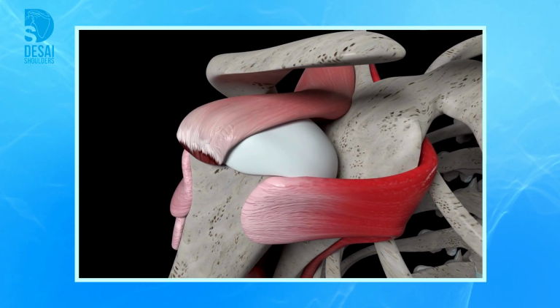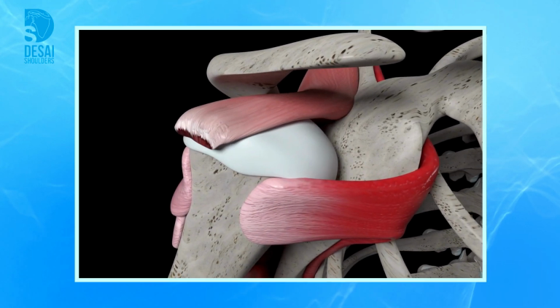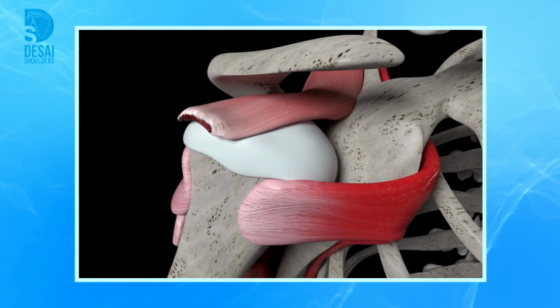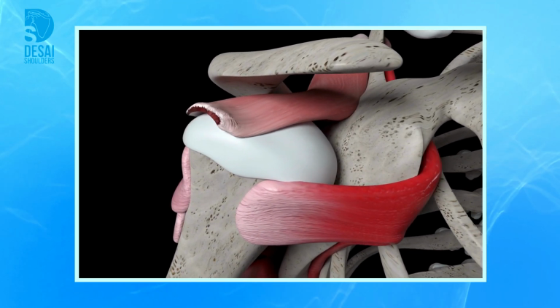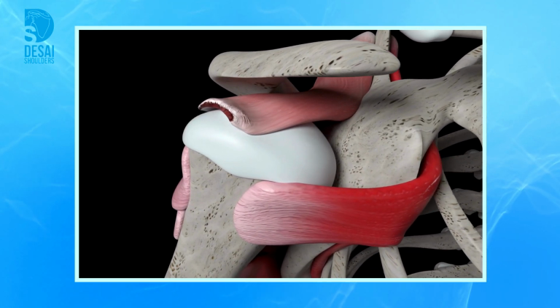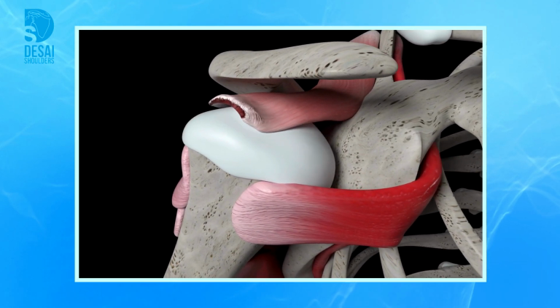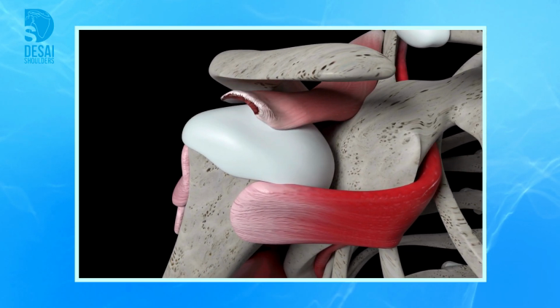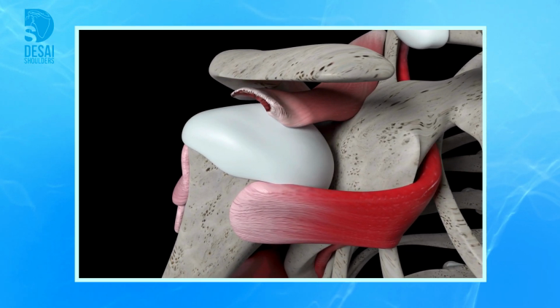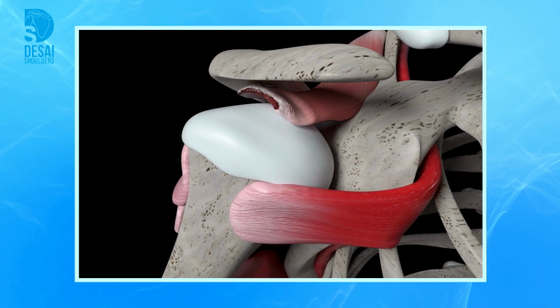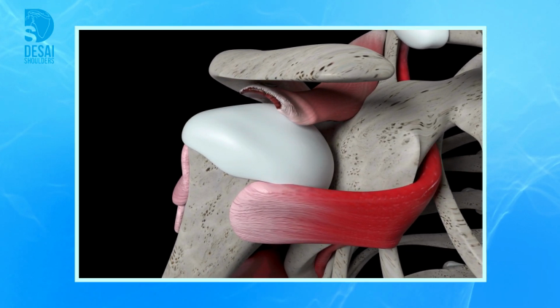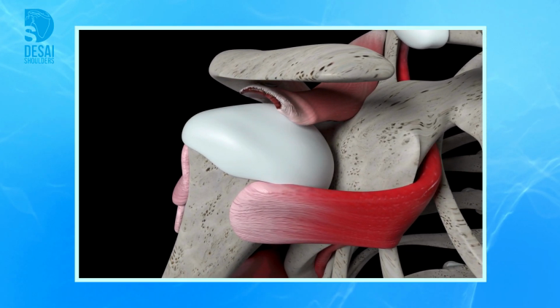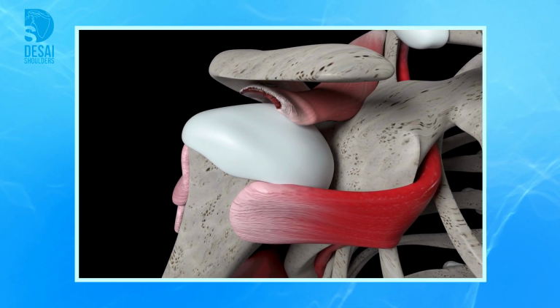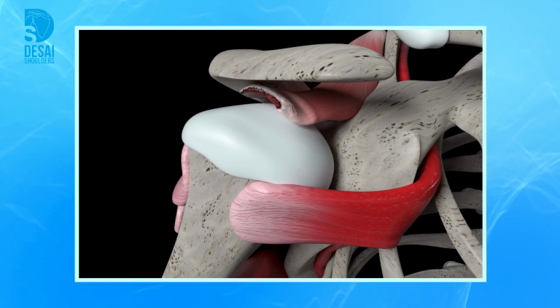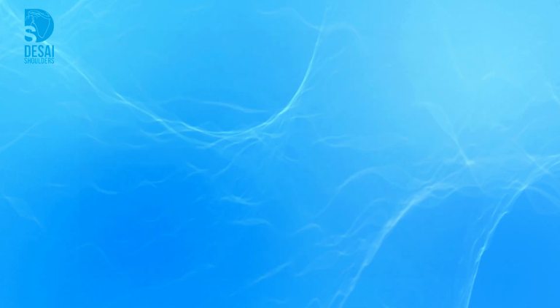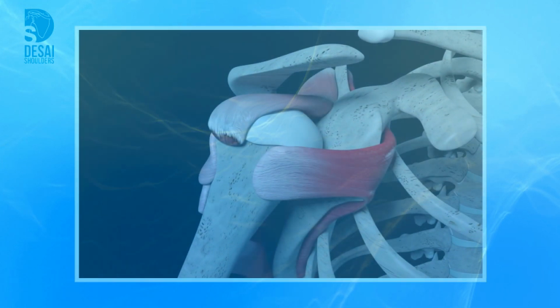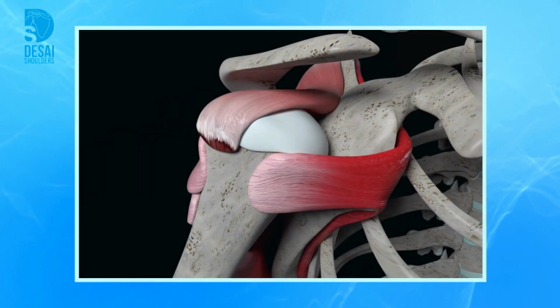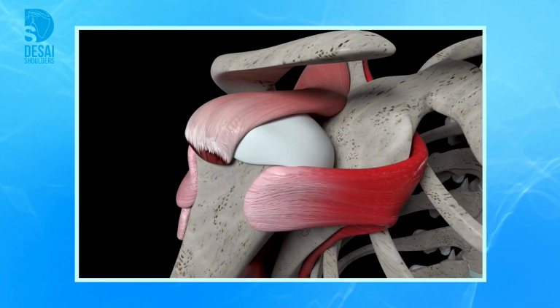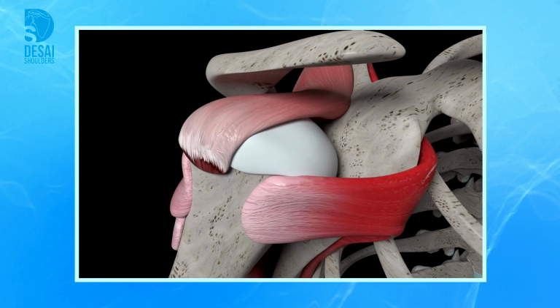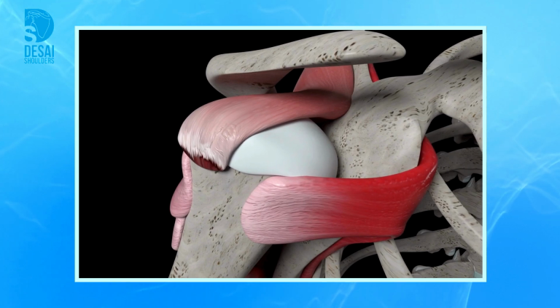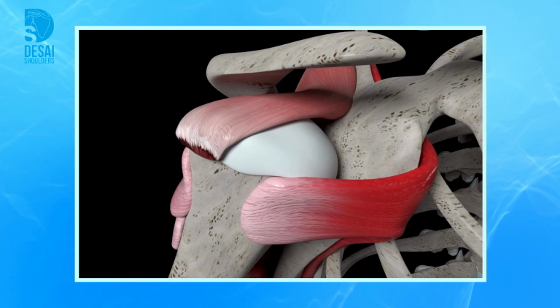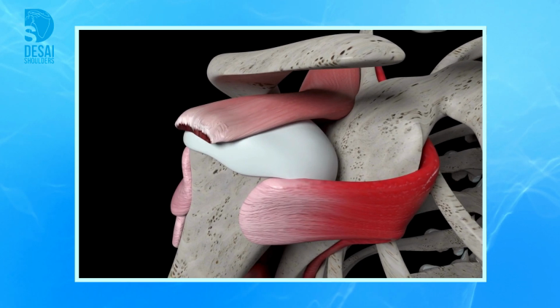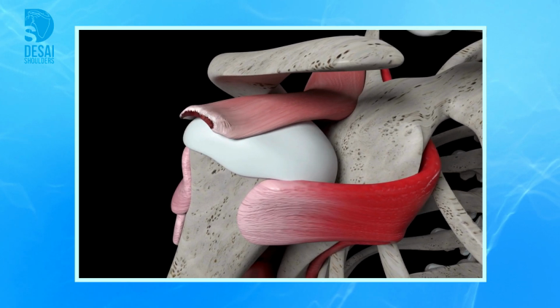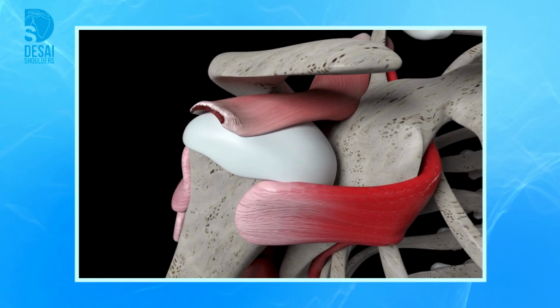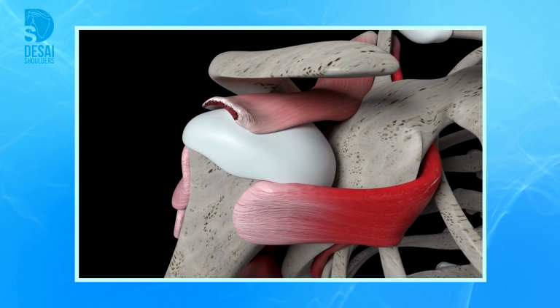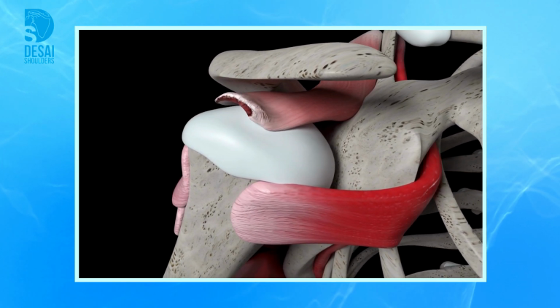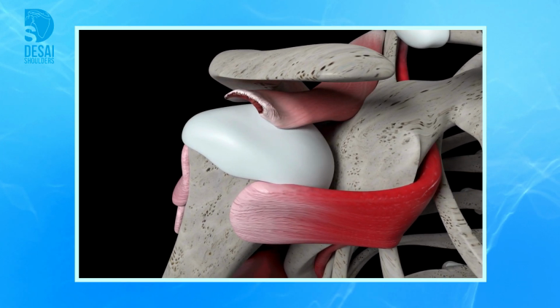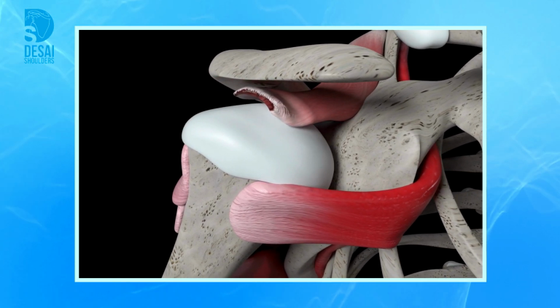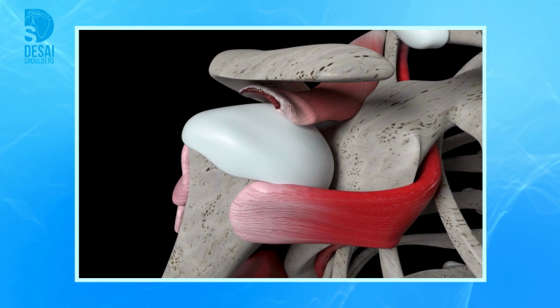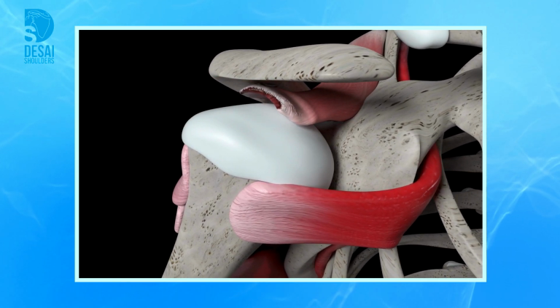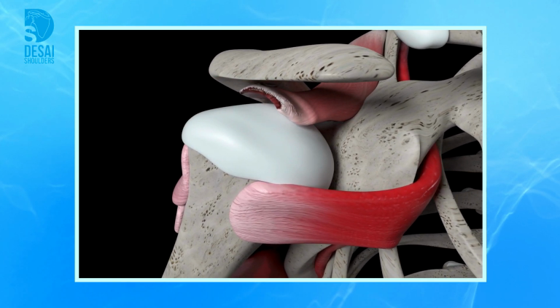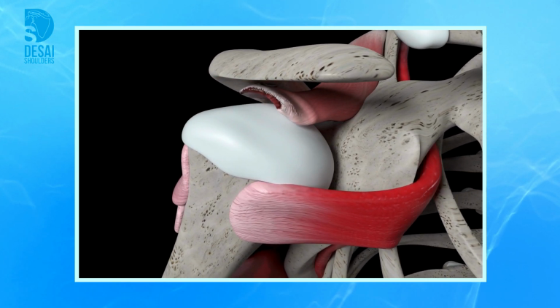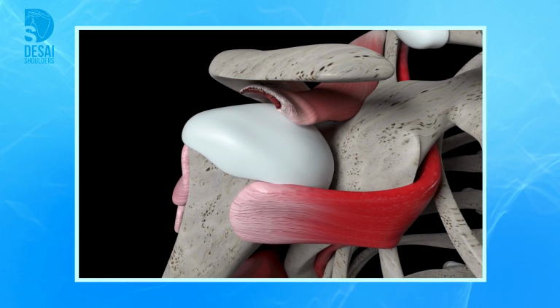This patient had severe shoulder pain and shoulder dysfunction for over a year. She couldn't elevate her arm due to the large rotator cuff tear.